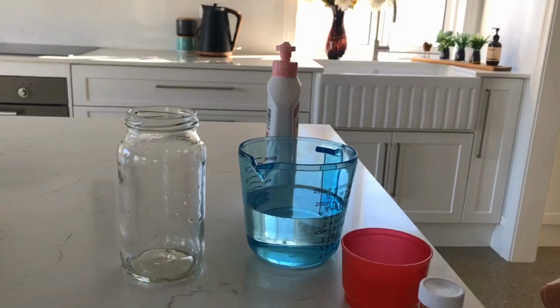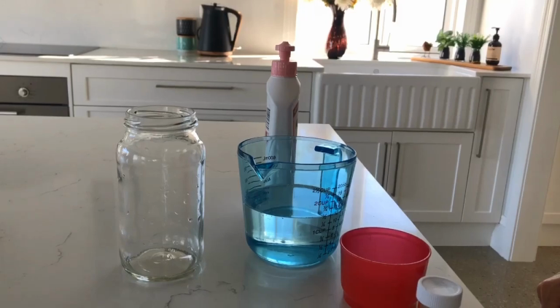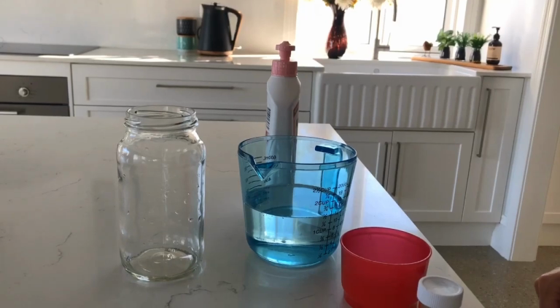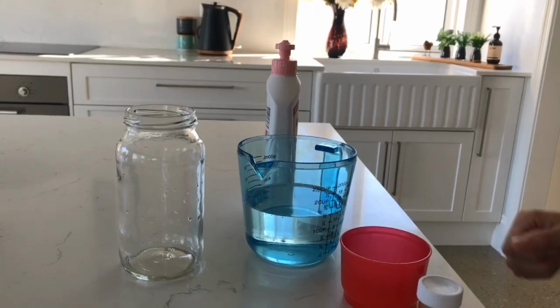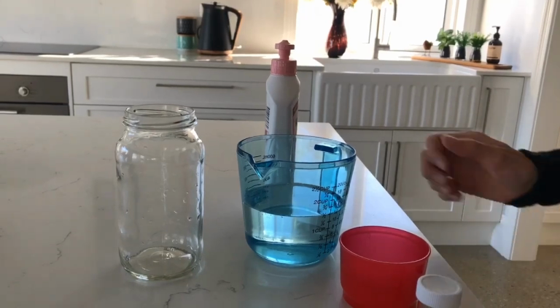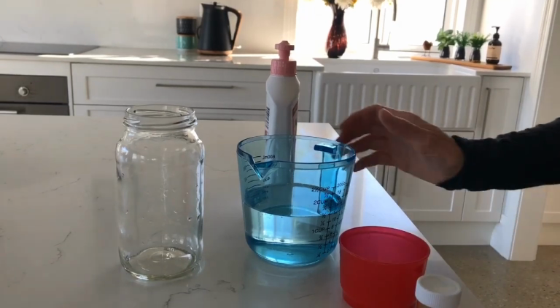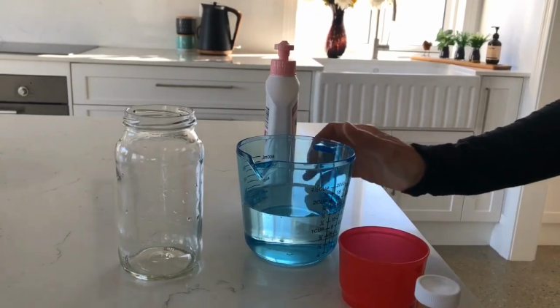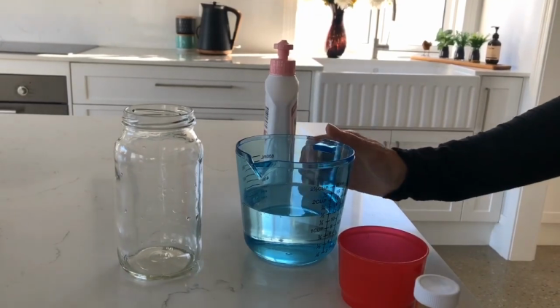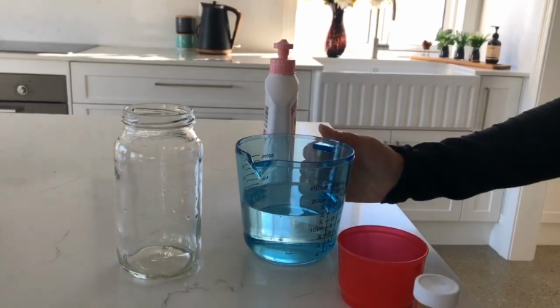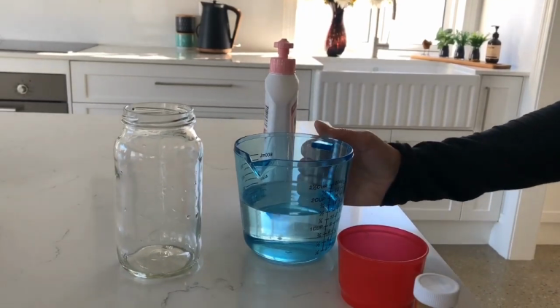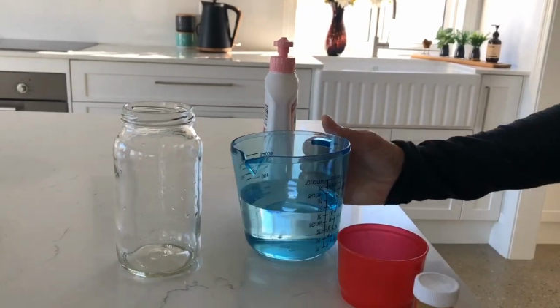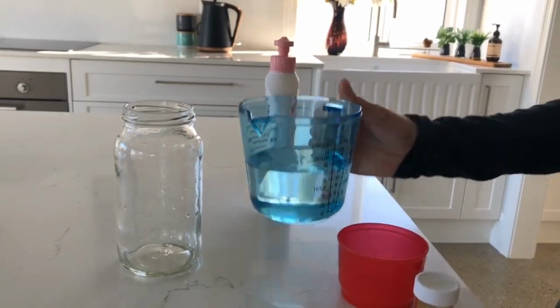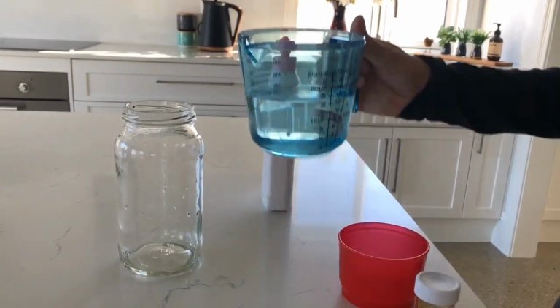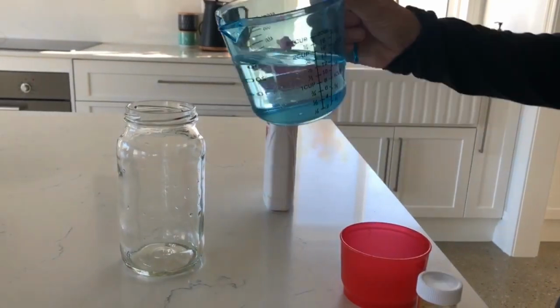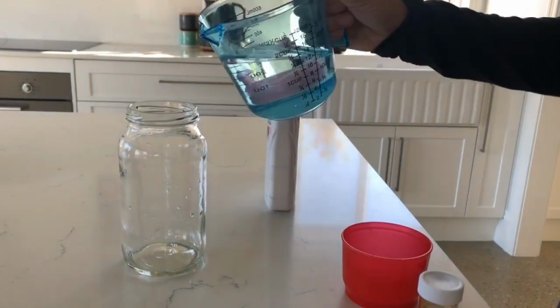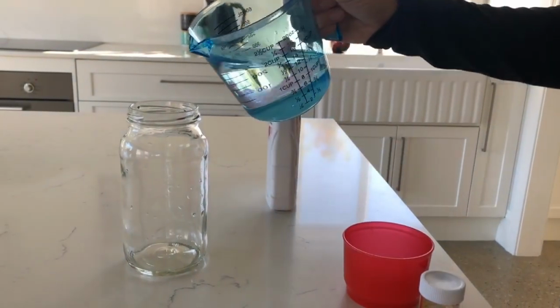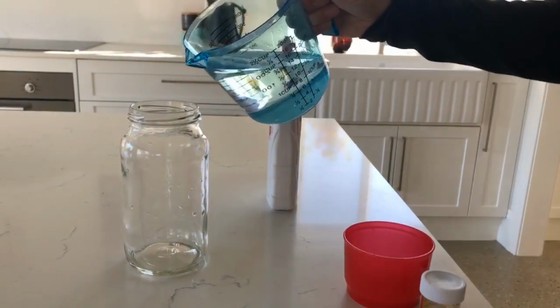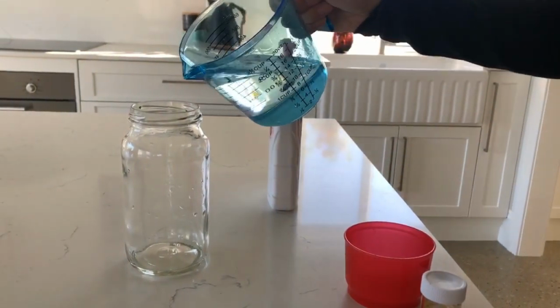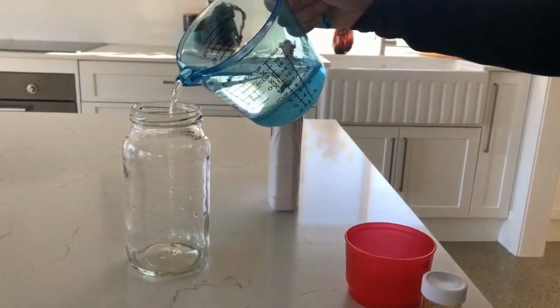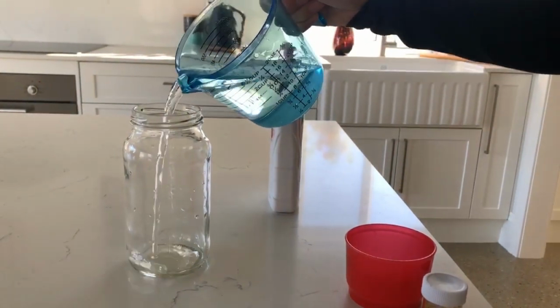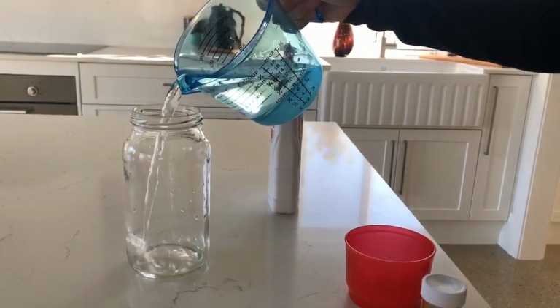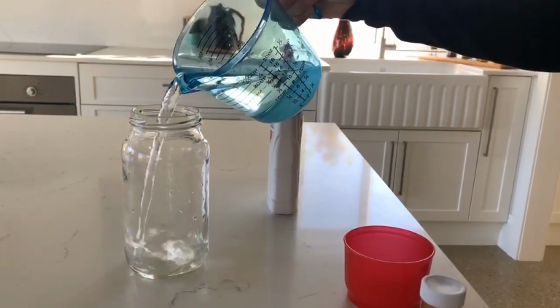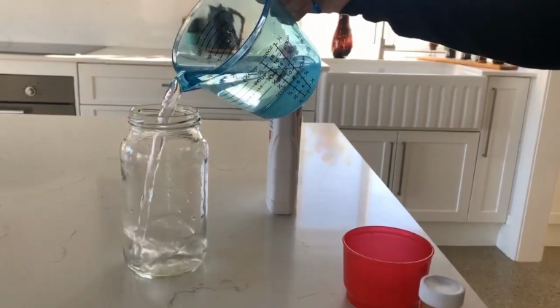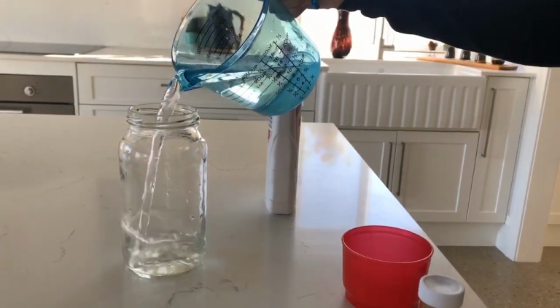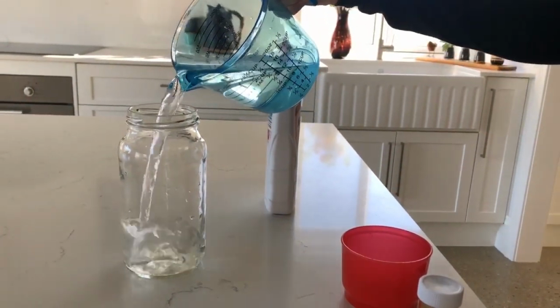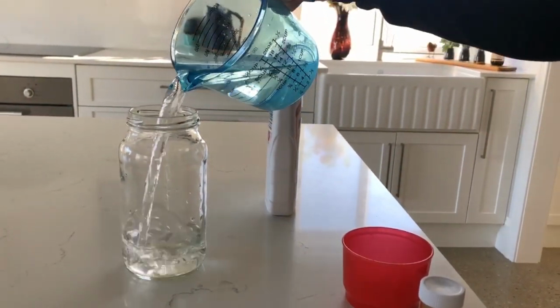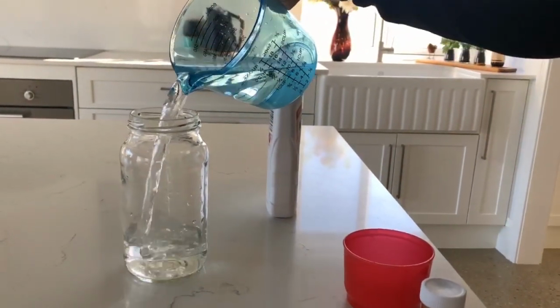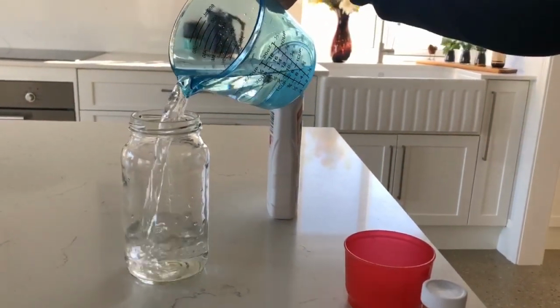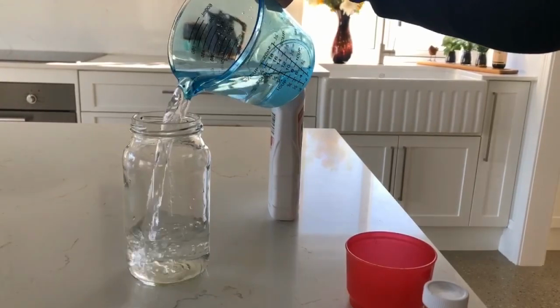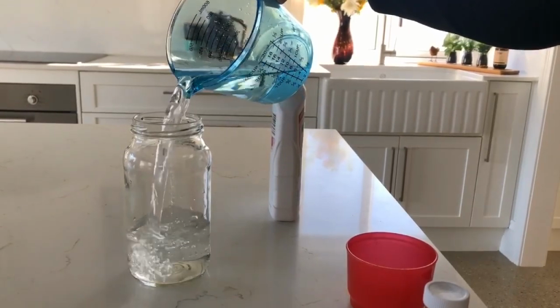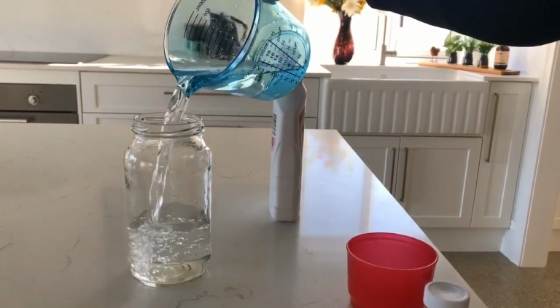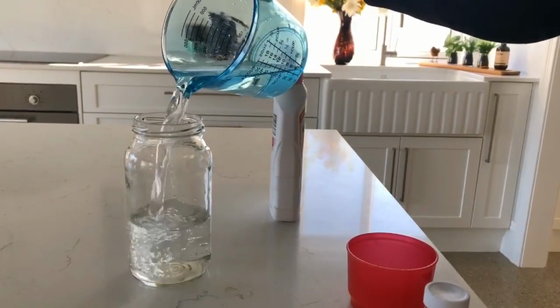This is how to make a tornado science experiment. First, fill the jar three quarters full of water.